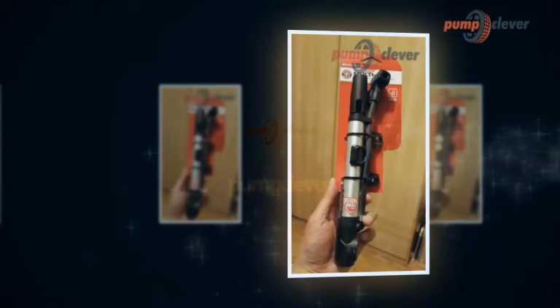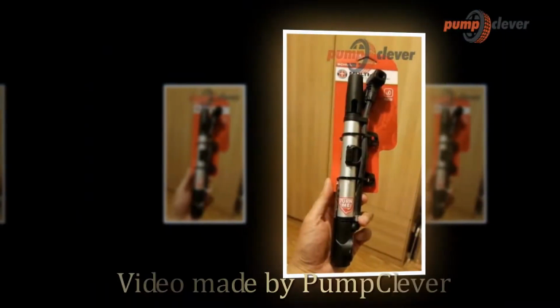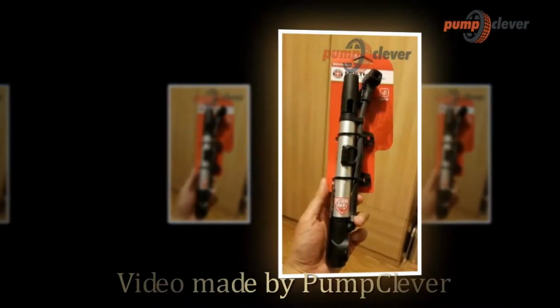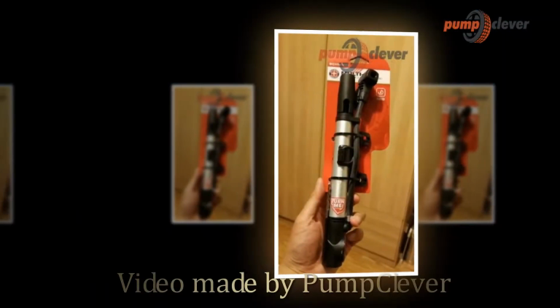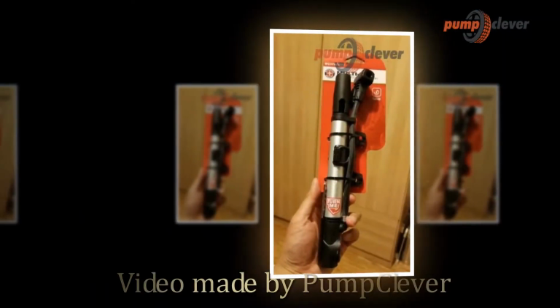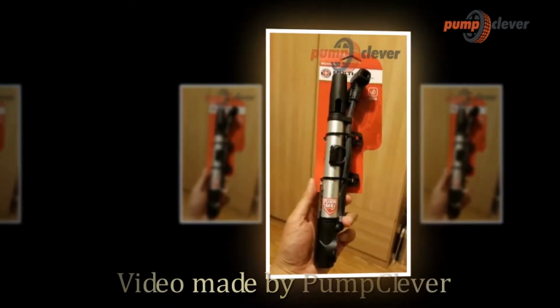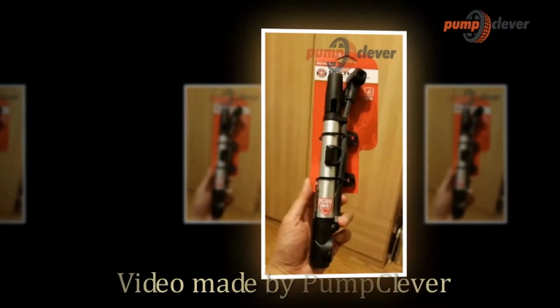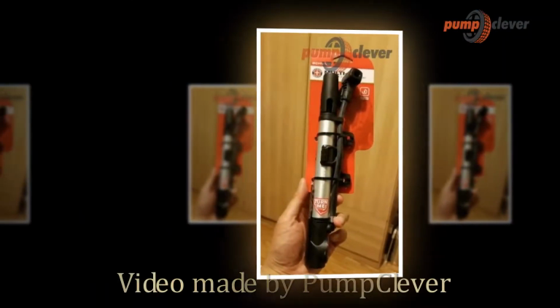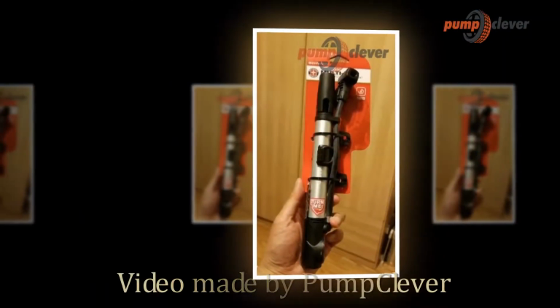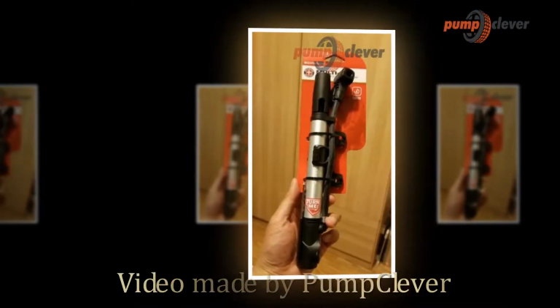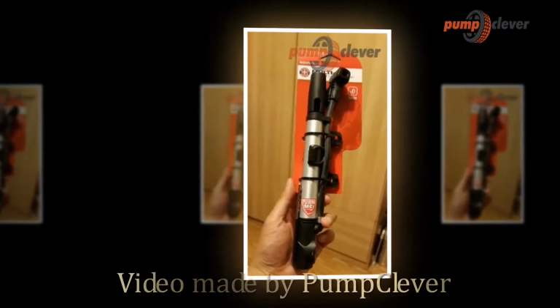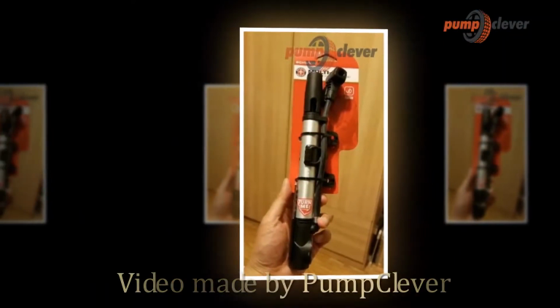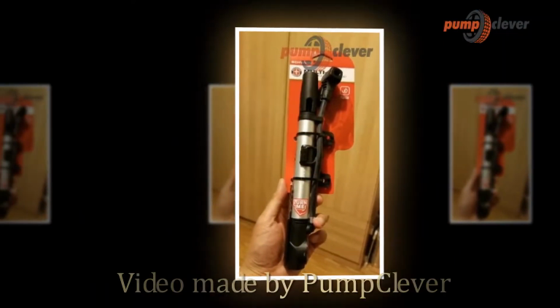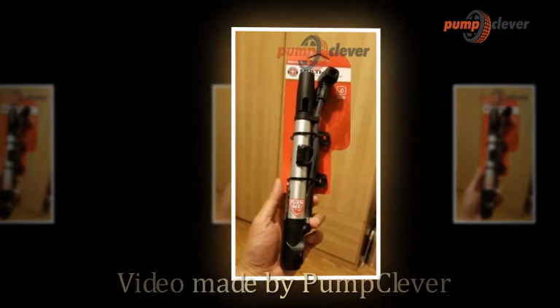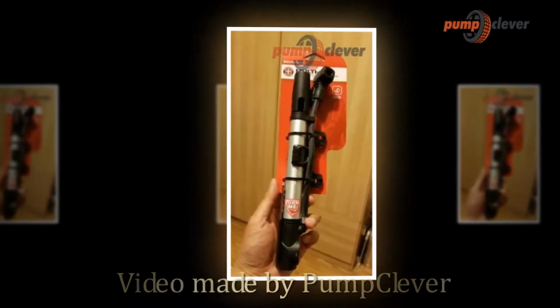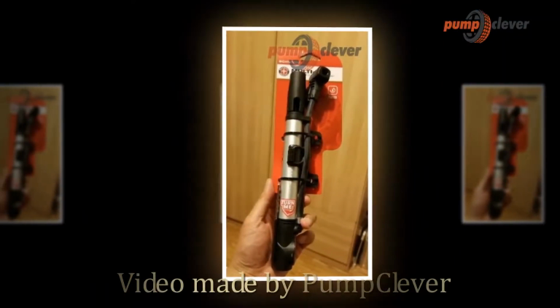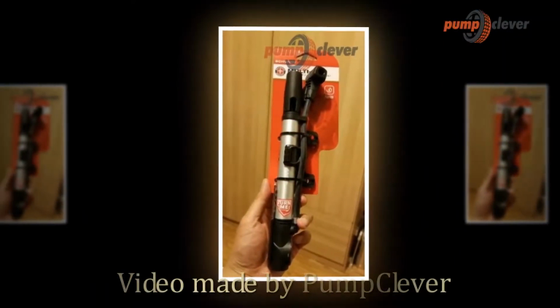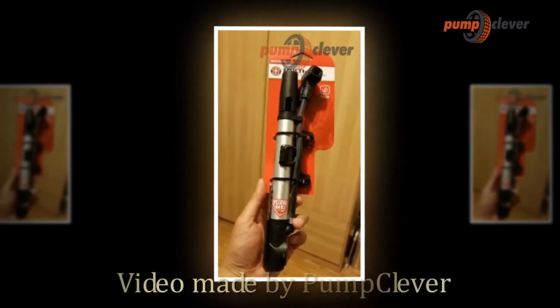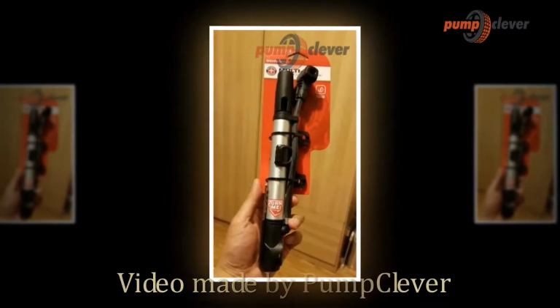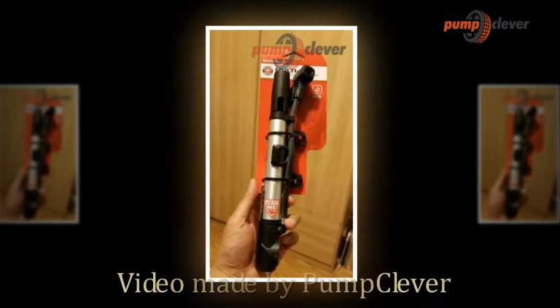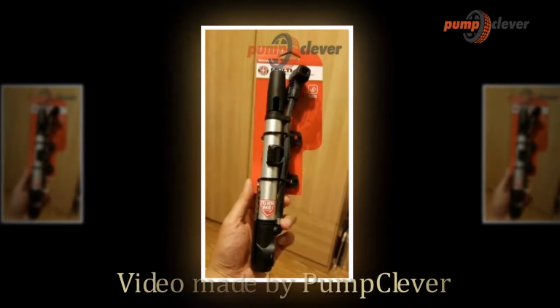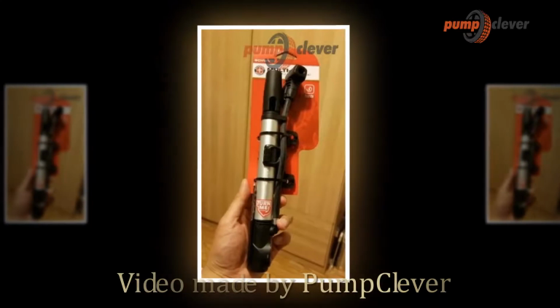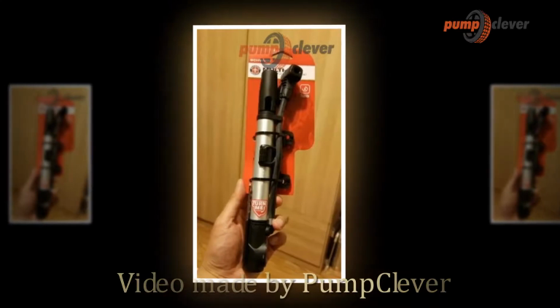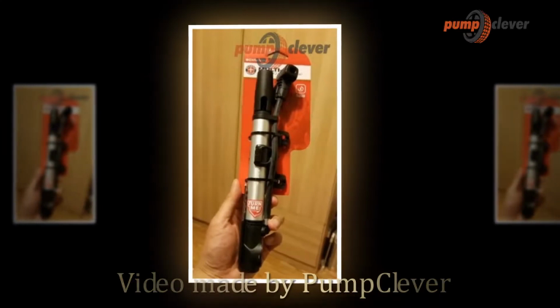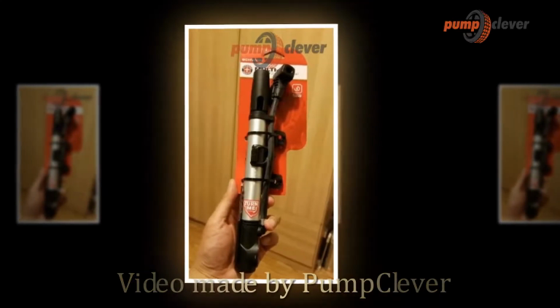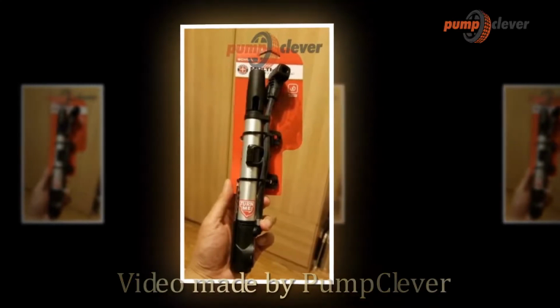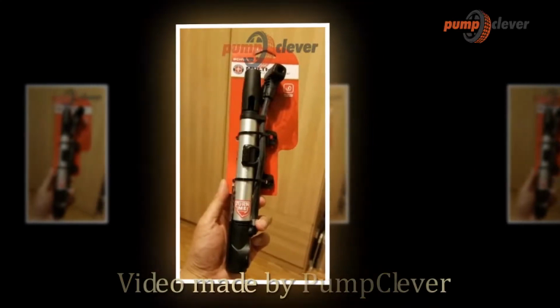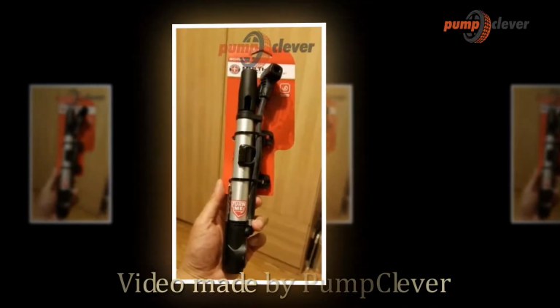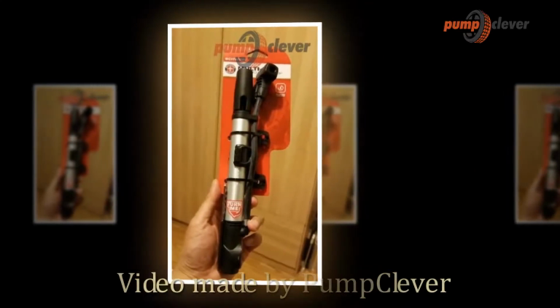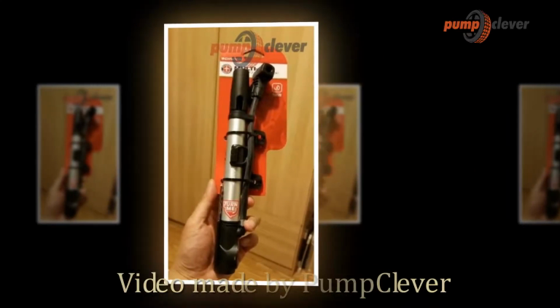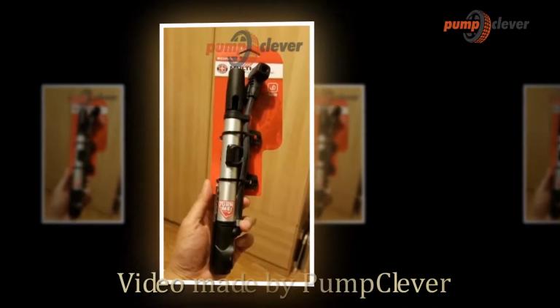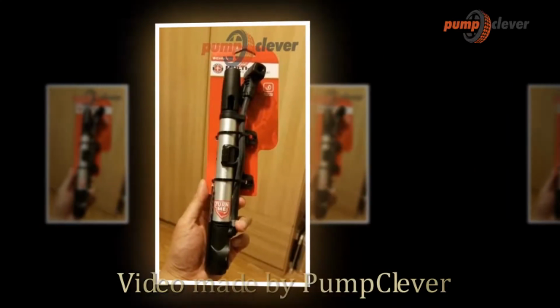Hi, we're PumpClever.com and we are here to share with you guys a review of the Schwinn Mini Frame Floor Pump.